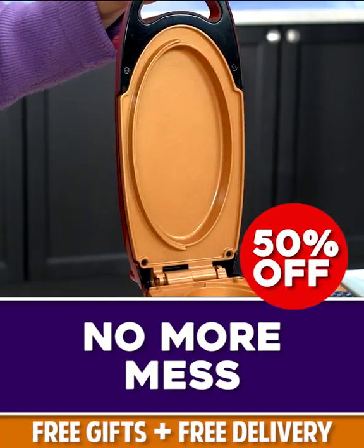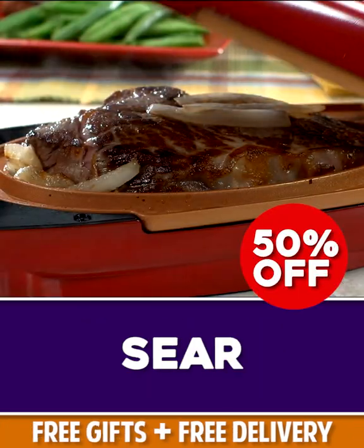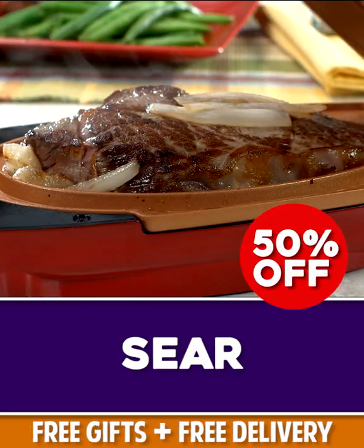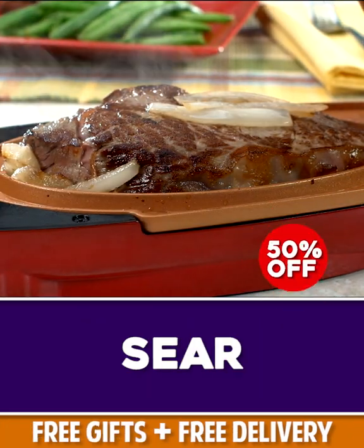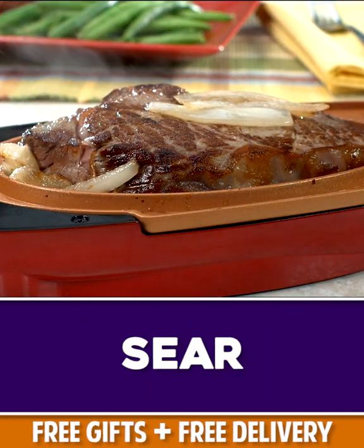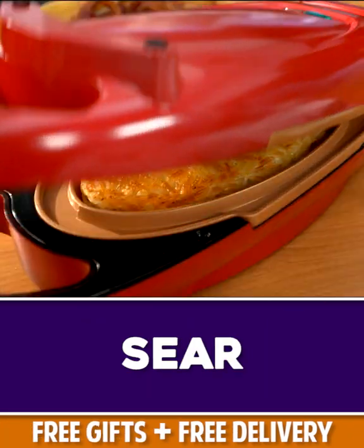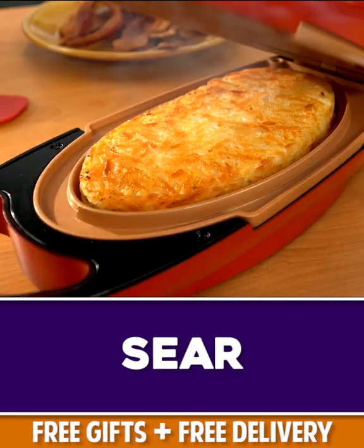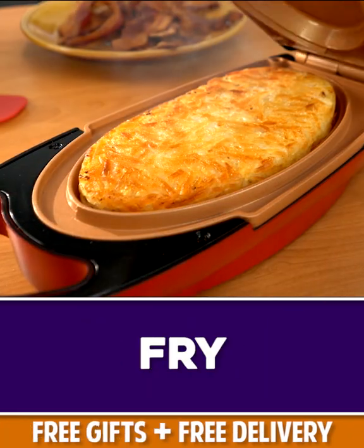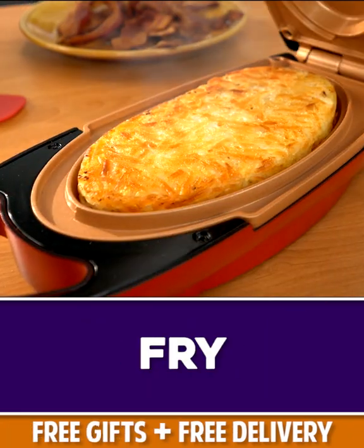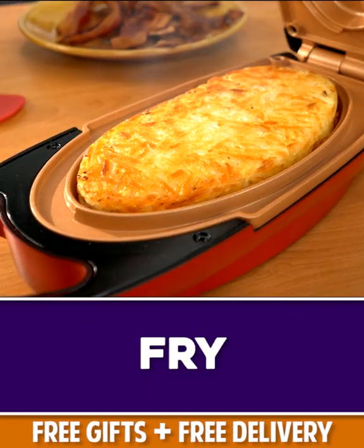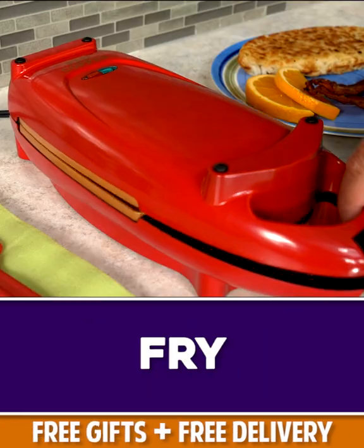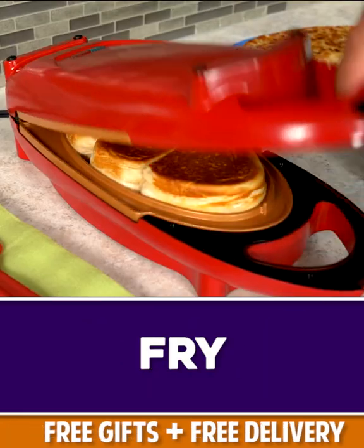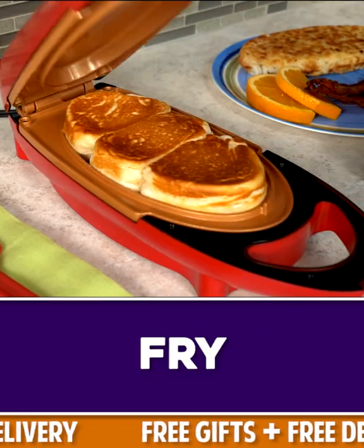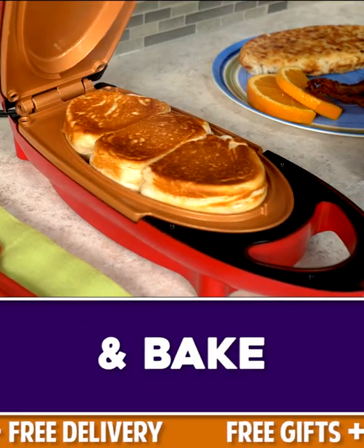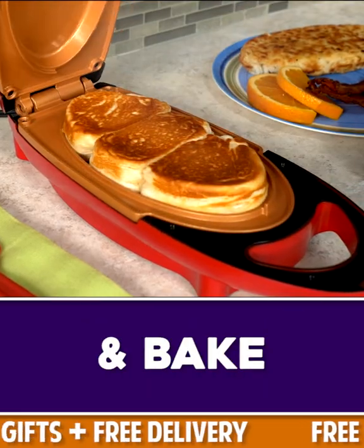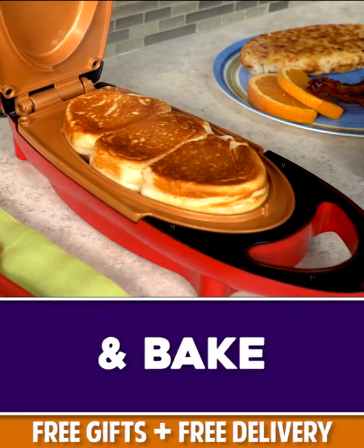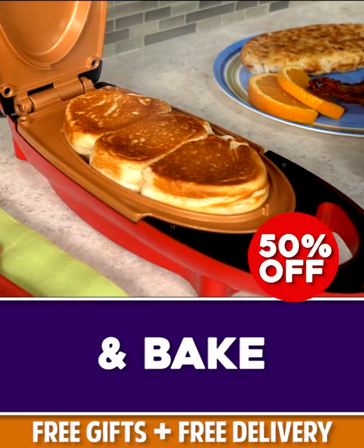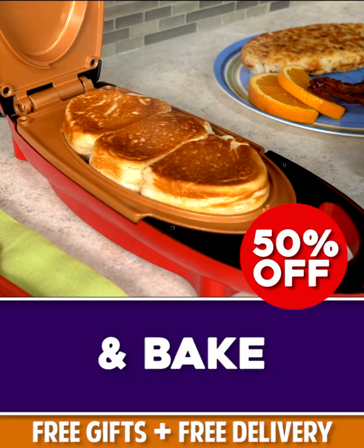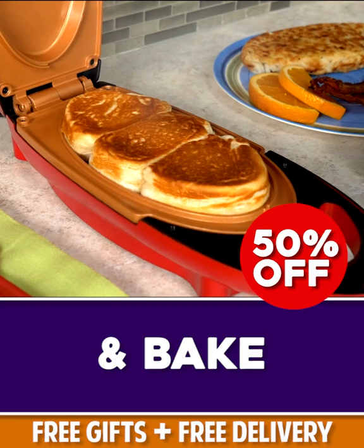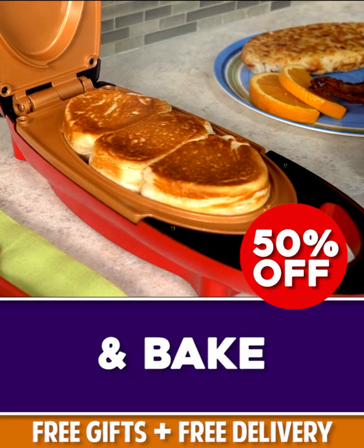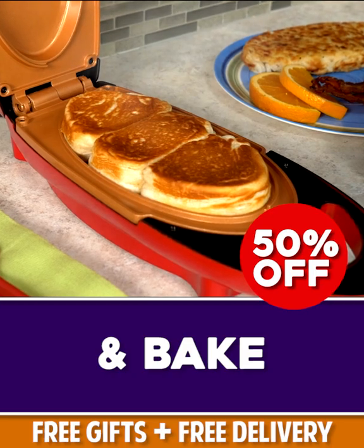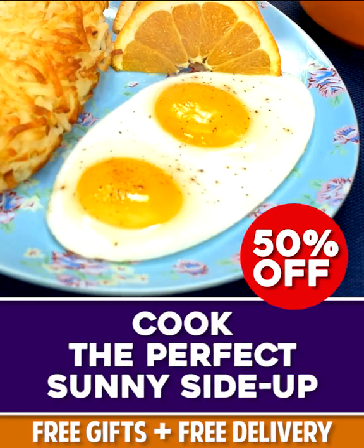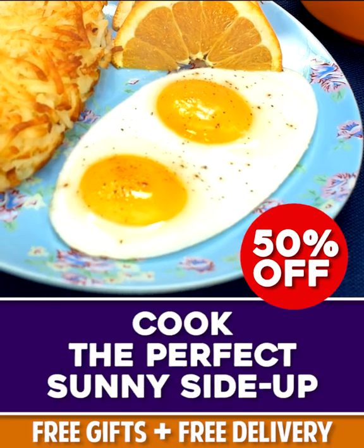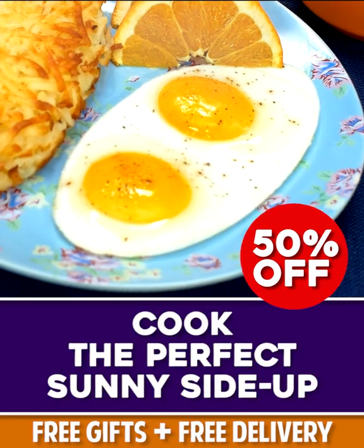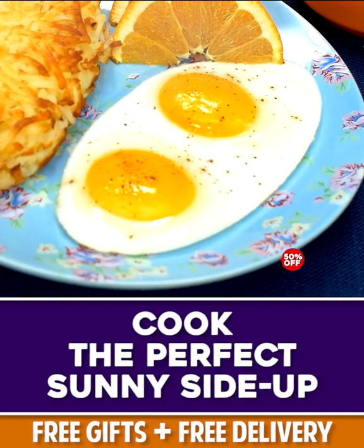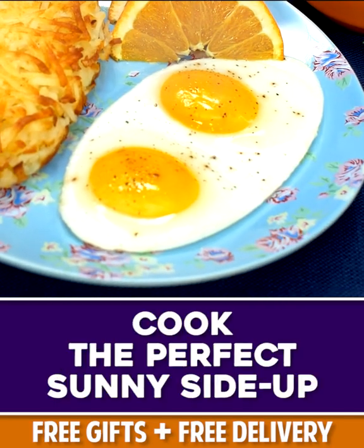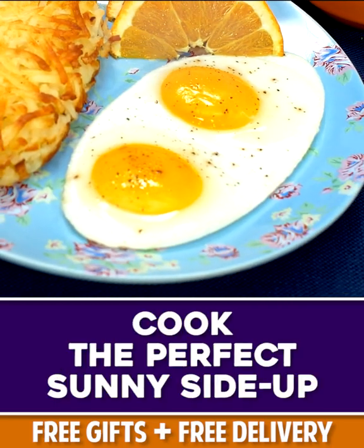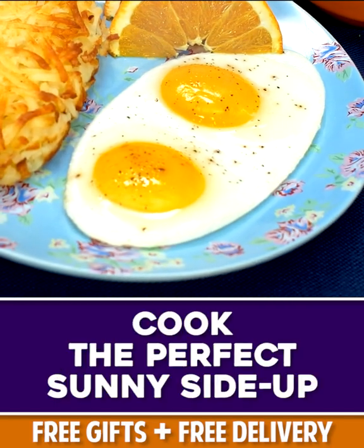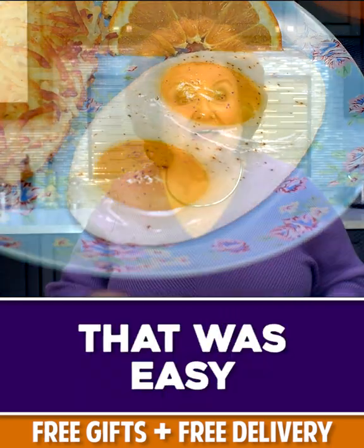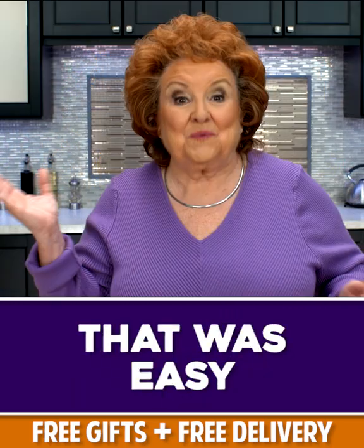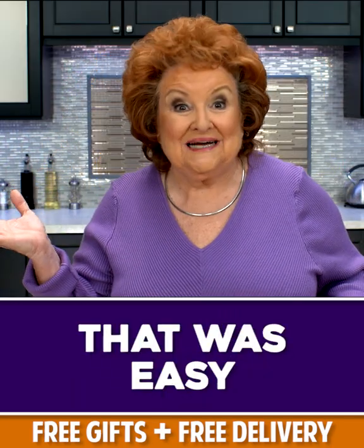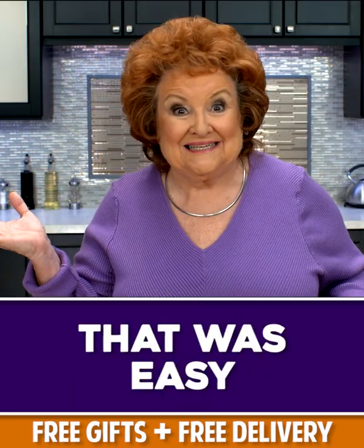Sear a sirloin. Fry hash browns. Bake biscuits faster than preheating an oven. Cook perfect sunny side up eggs. That was easy.